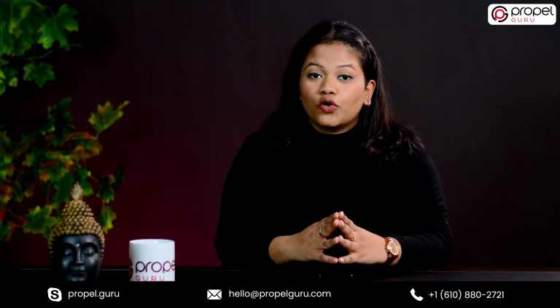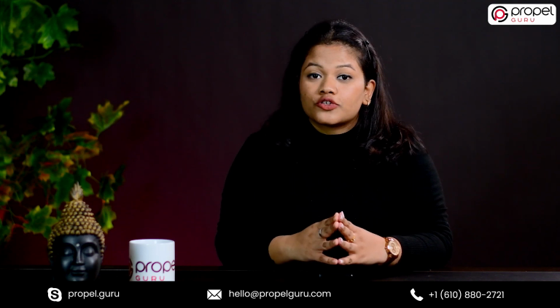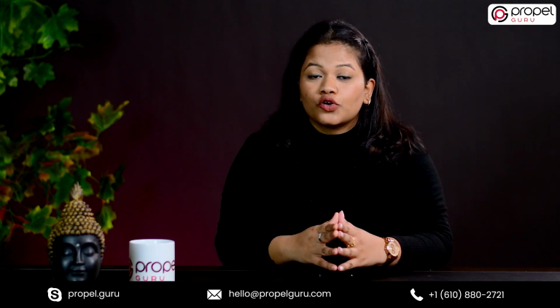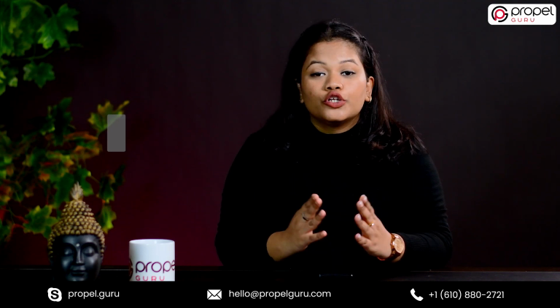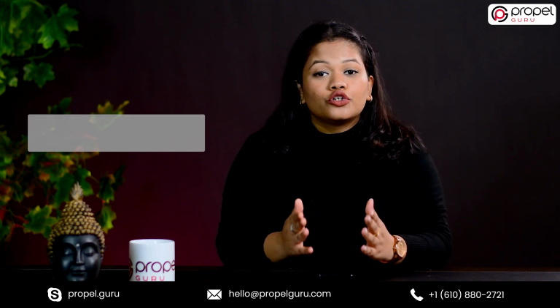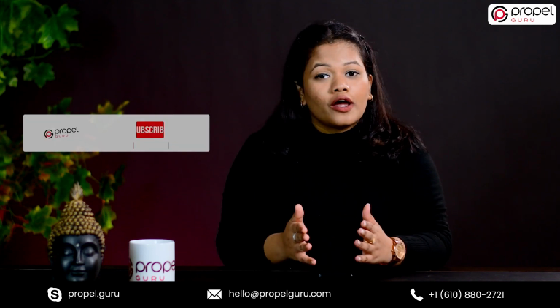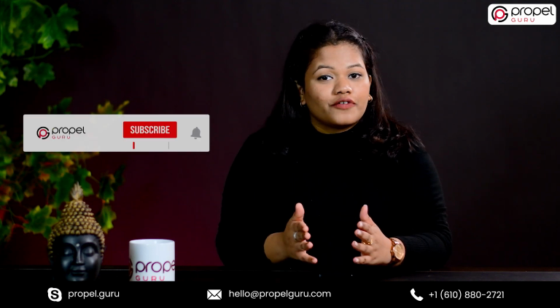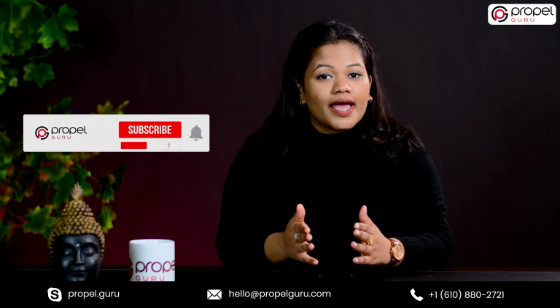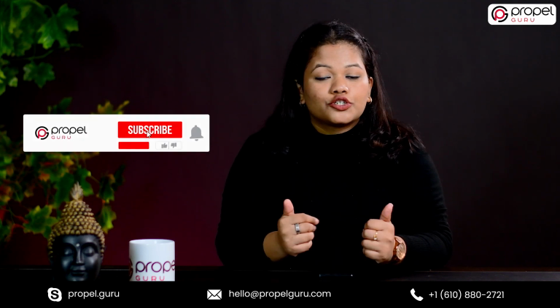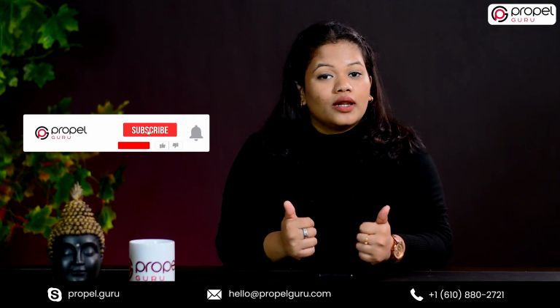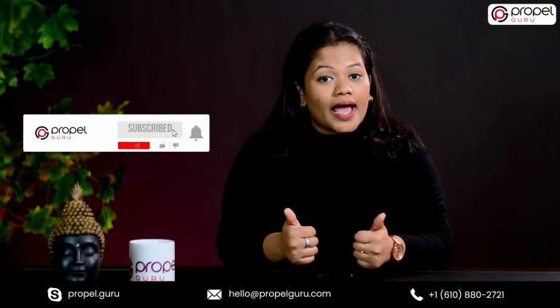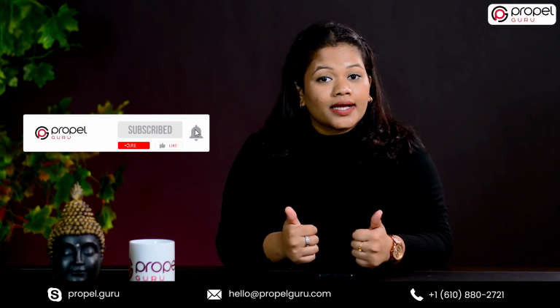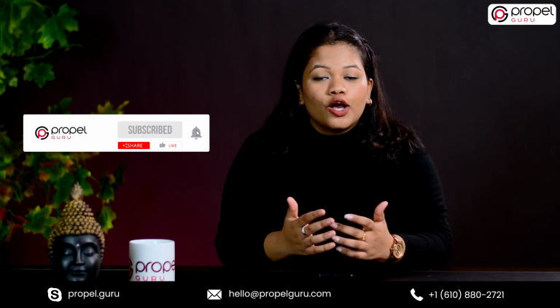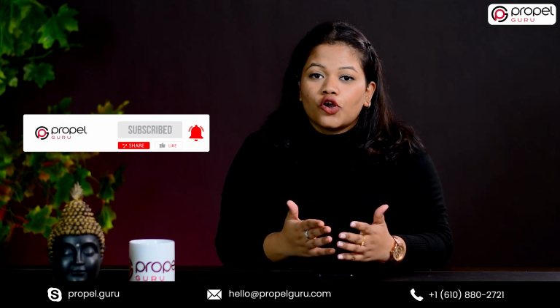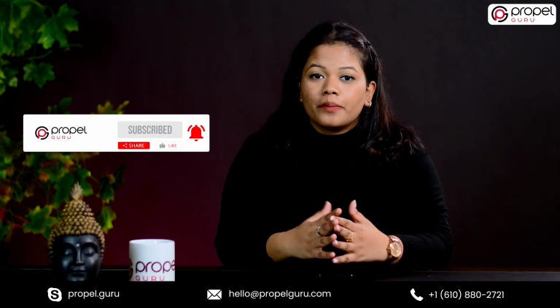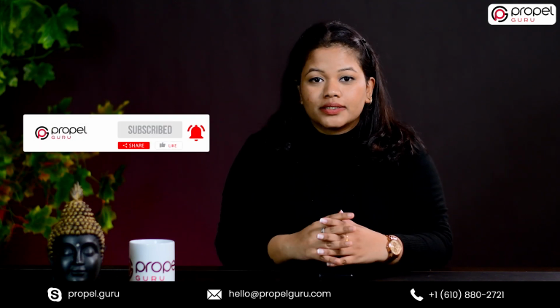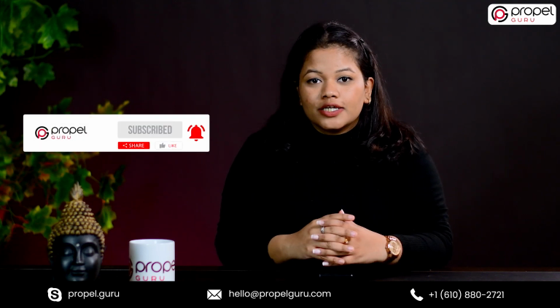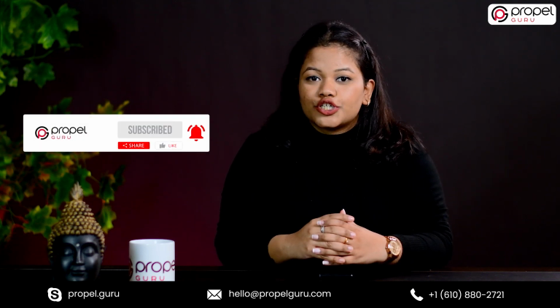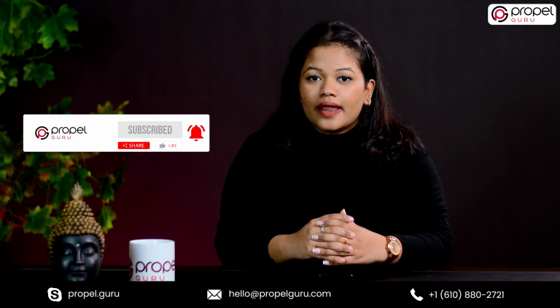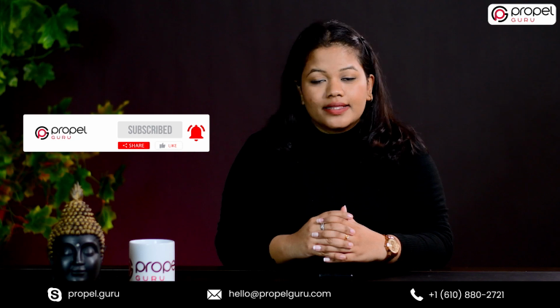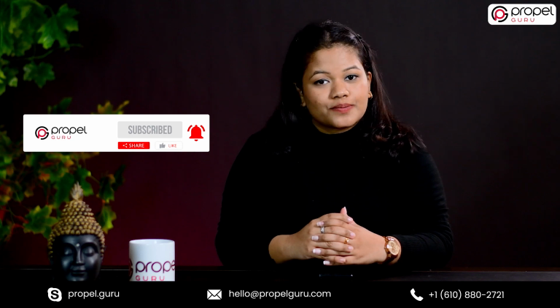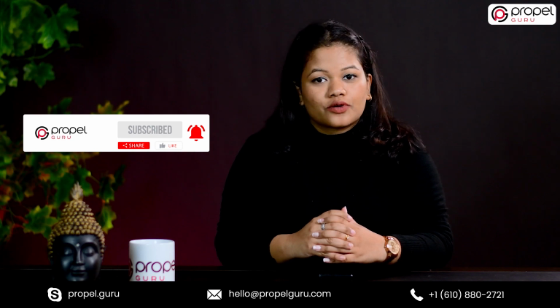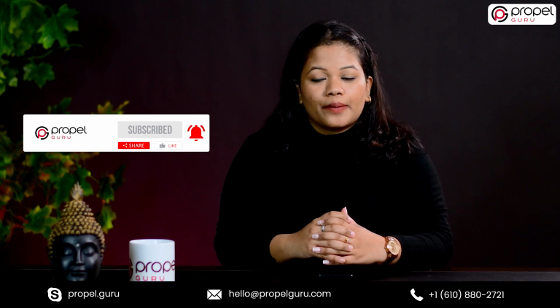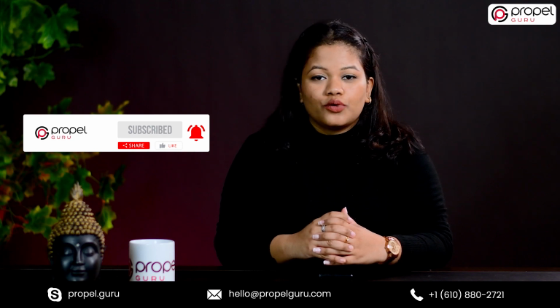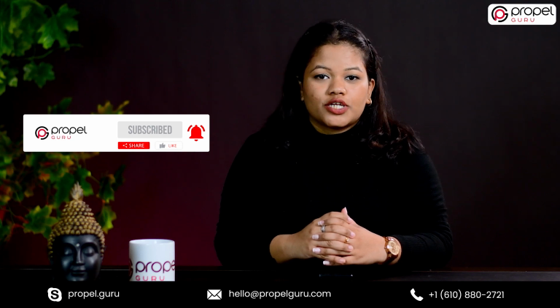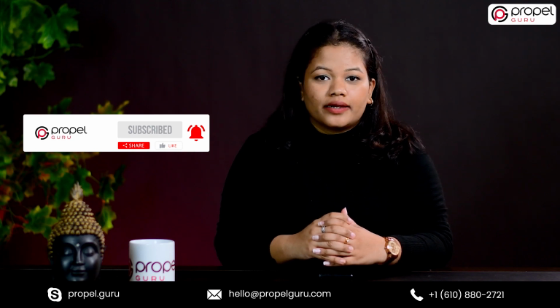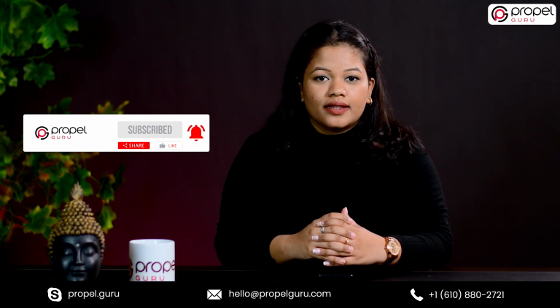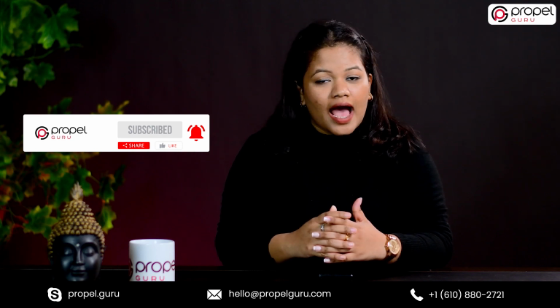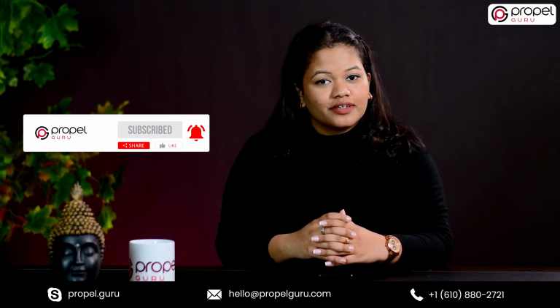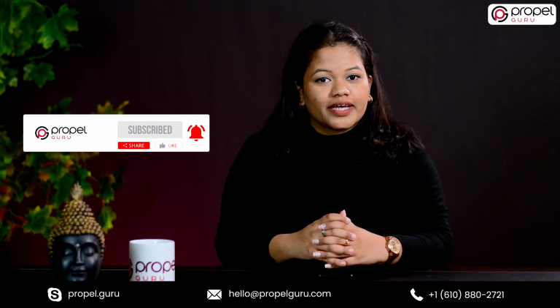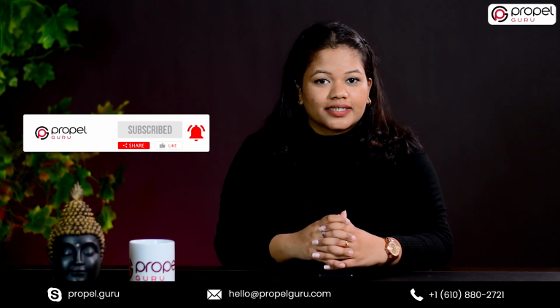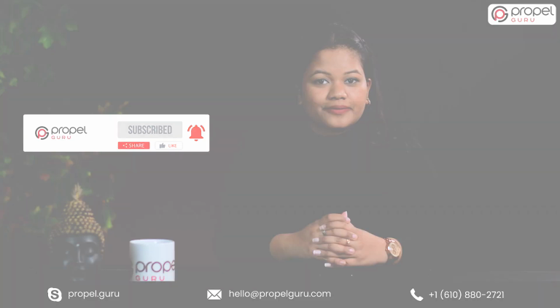Do not forget to like, comment, share and subscribe to our channel. Have a great day!